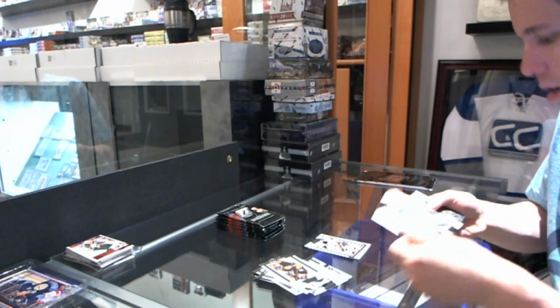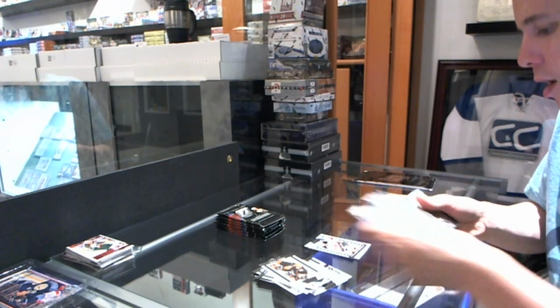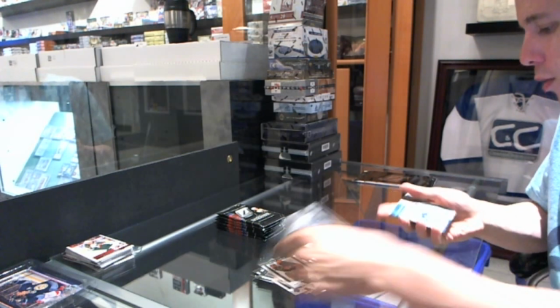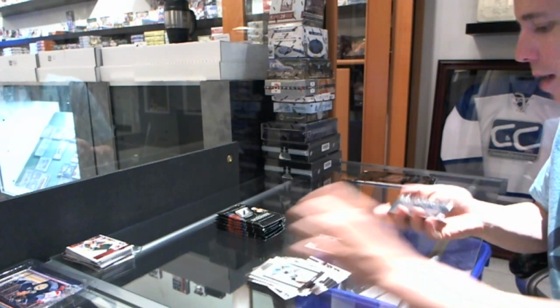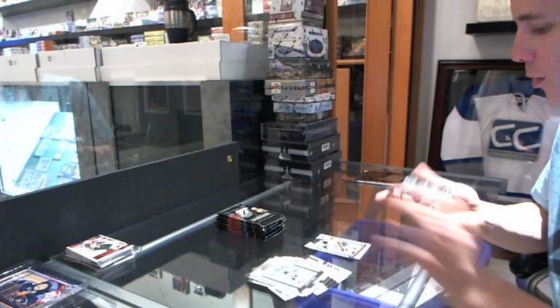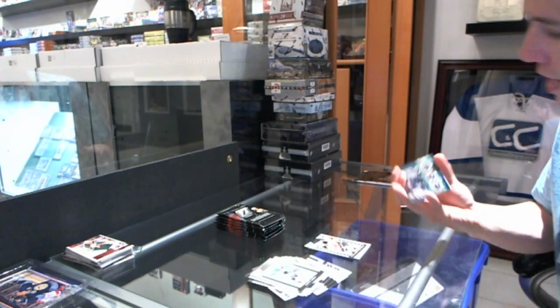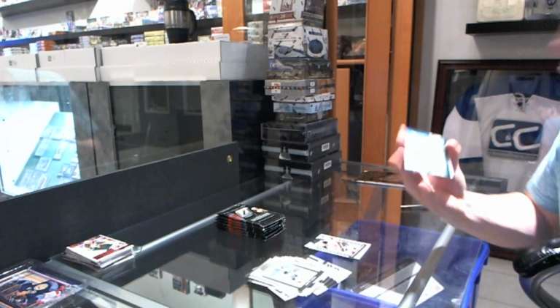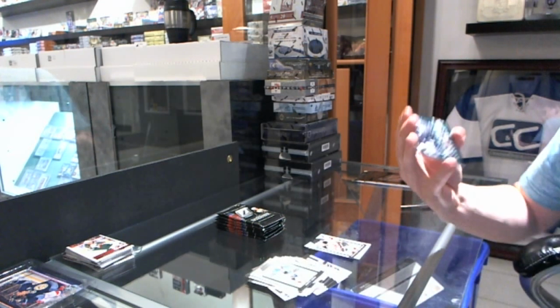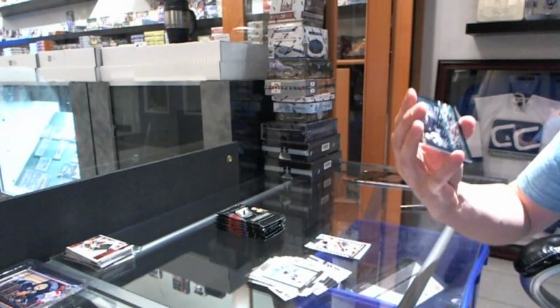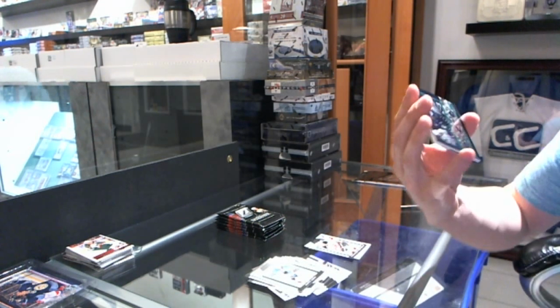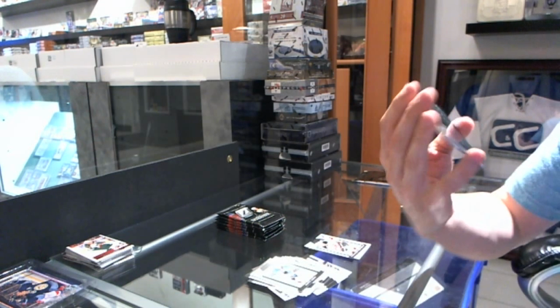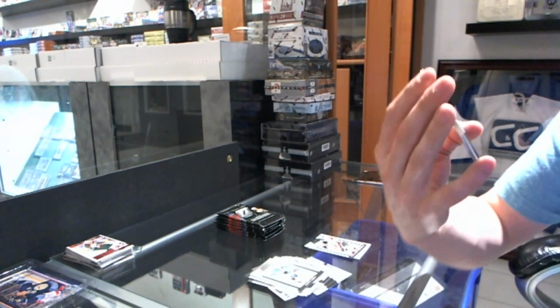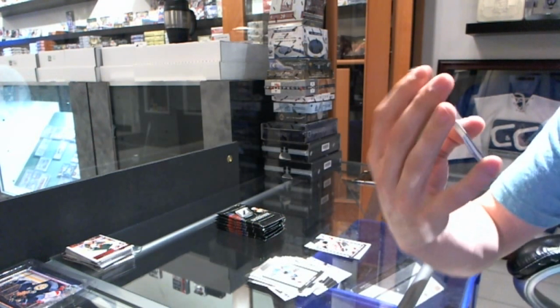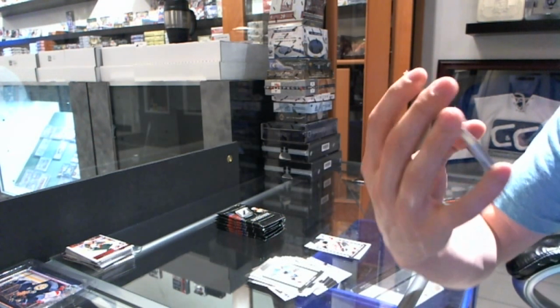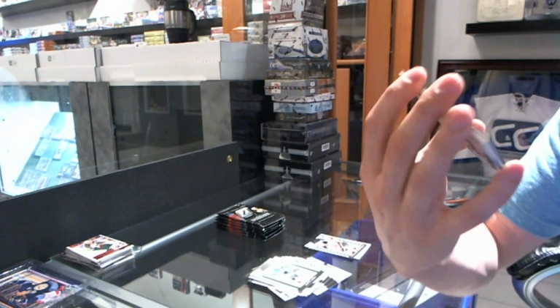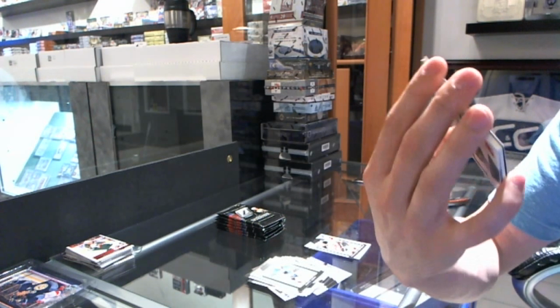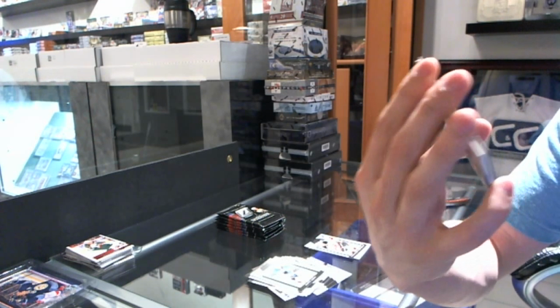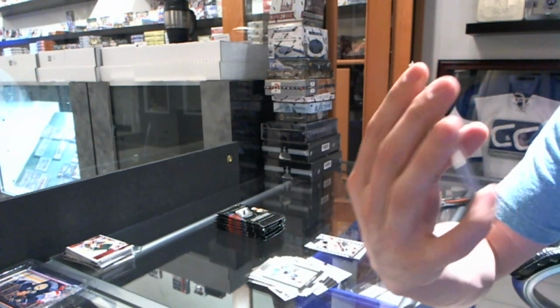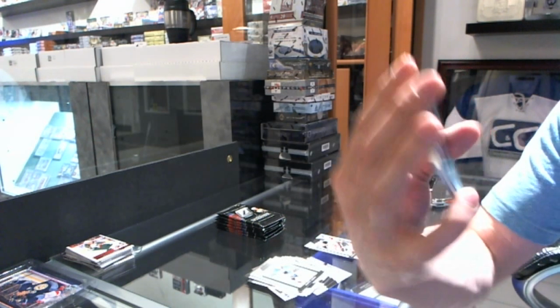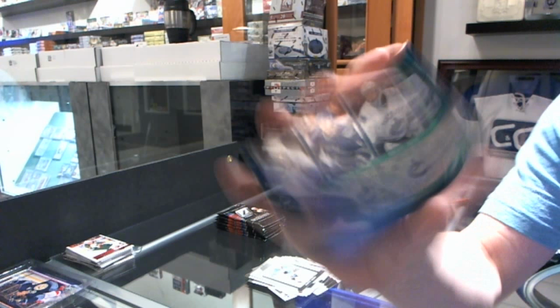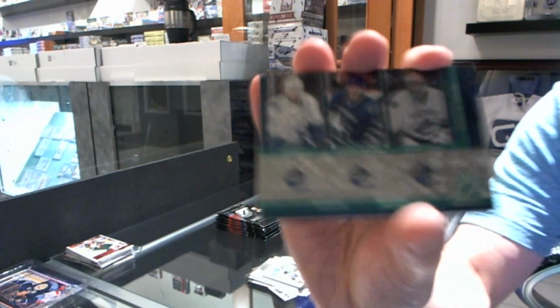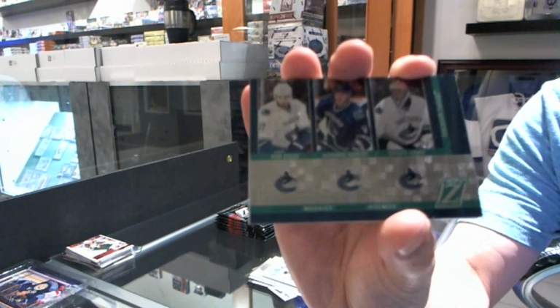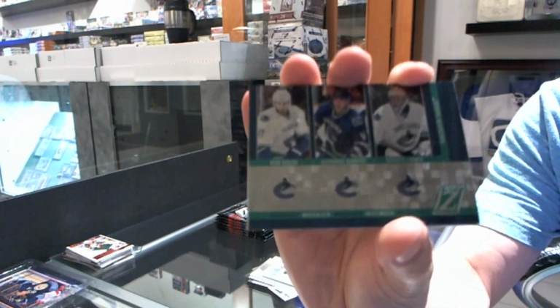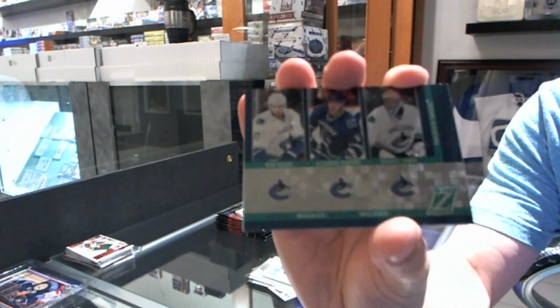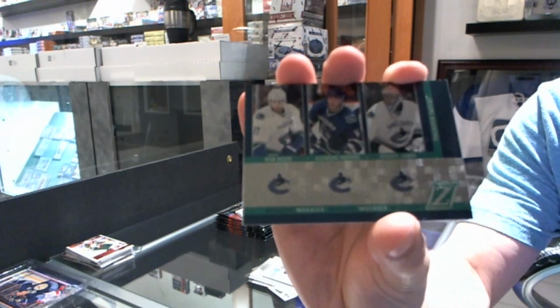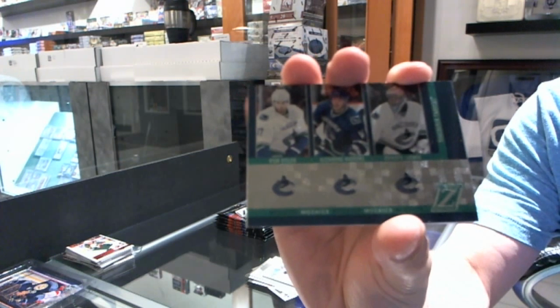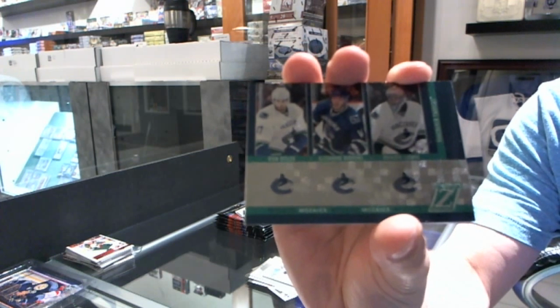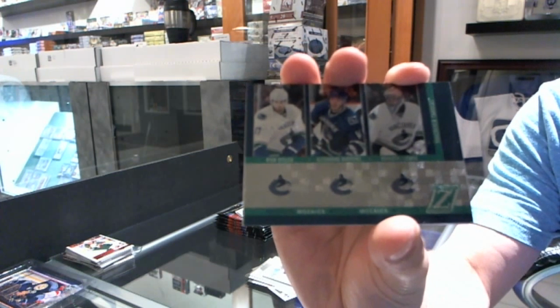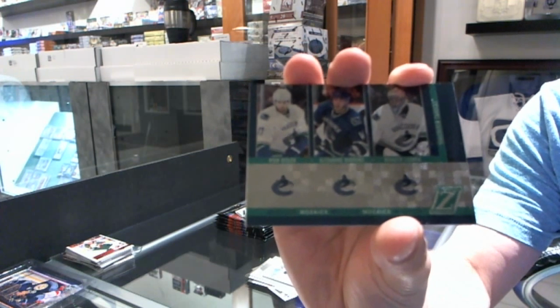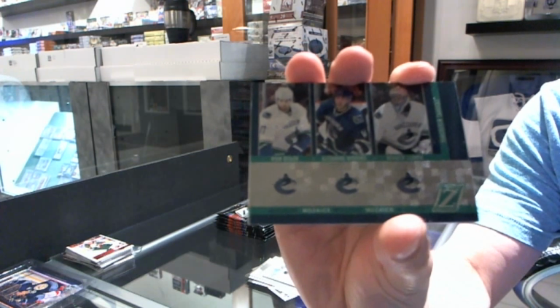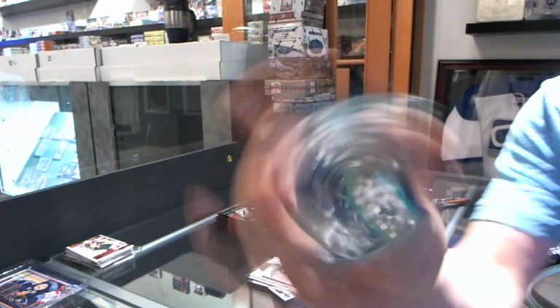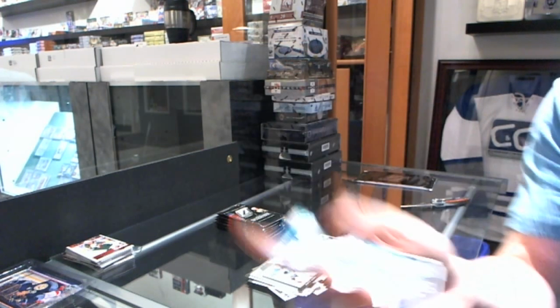We've got a Mosaic Strip Wall for the Vancouver Canucks — Ryan Kessler, Alex Burrows, and Roberto Luongo.